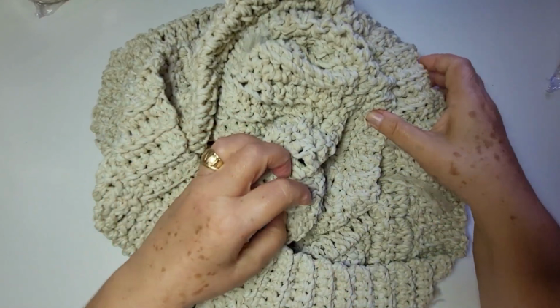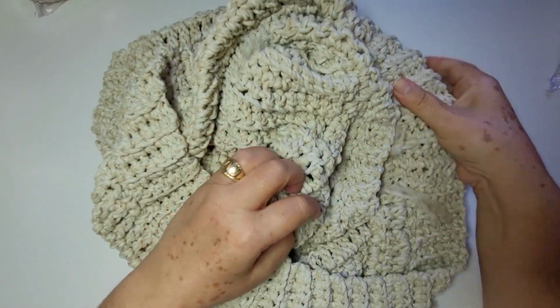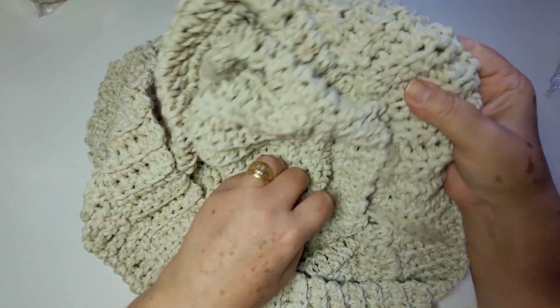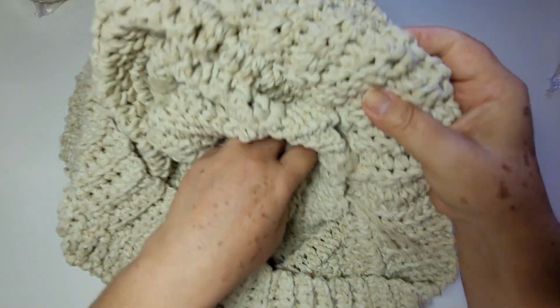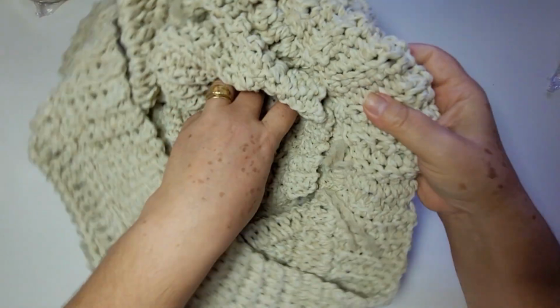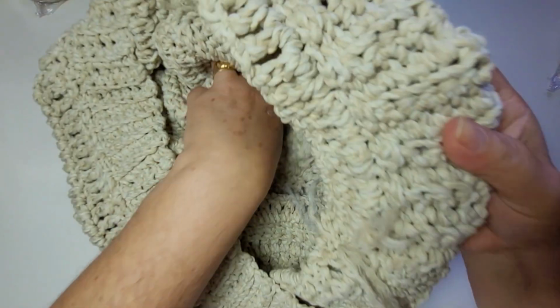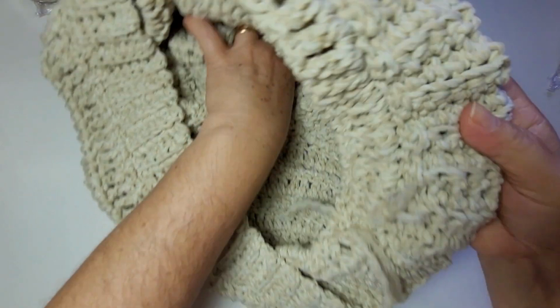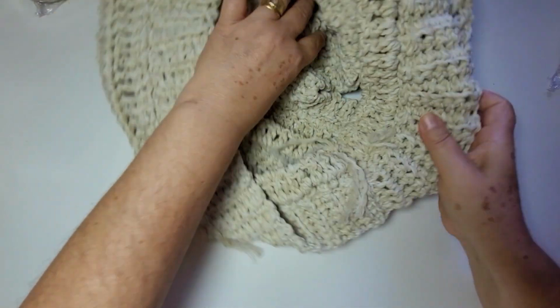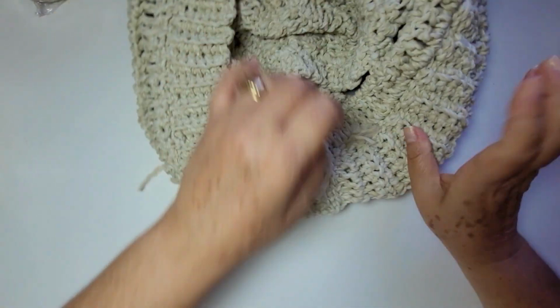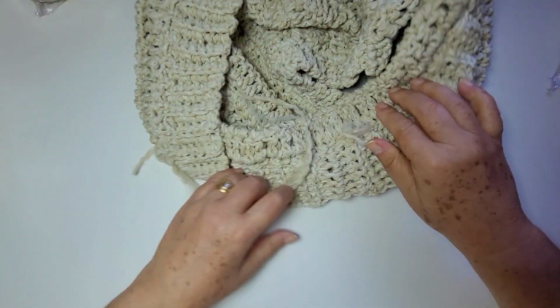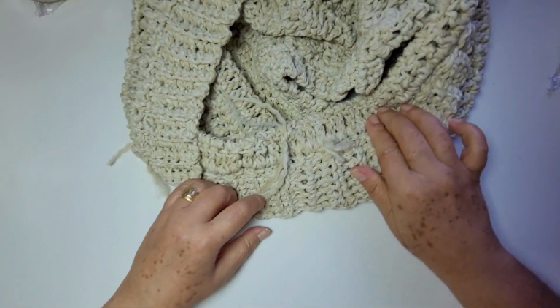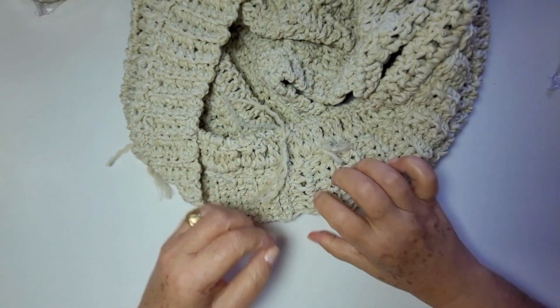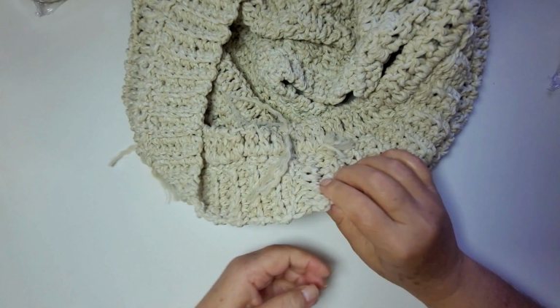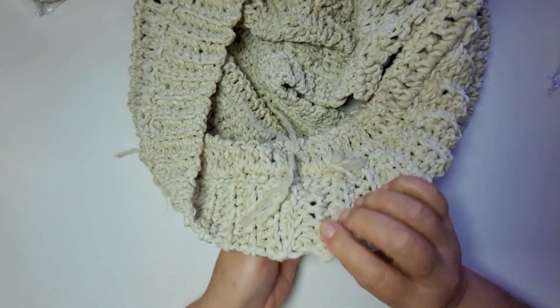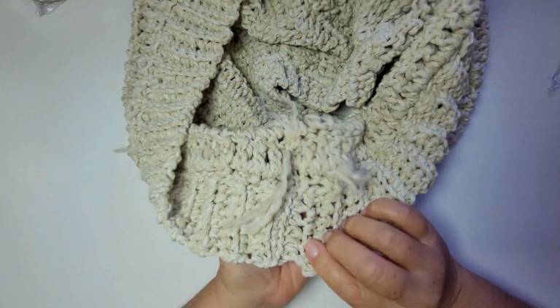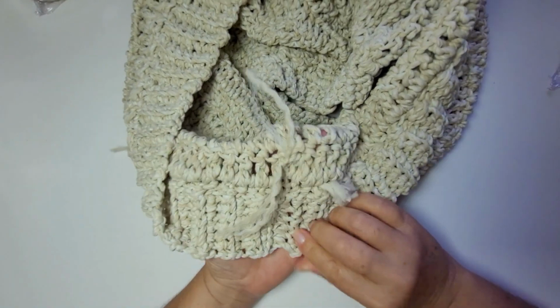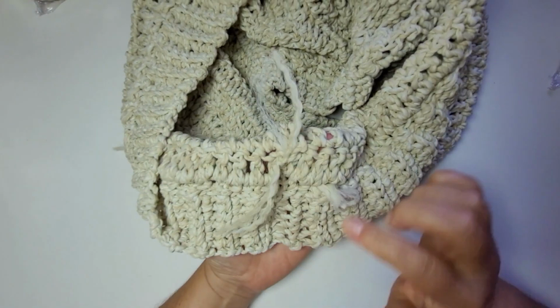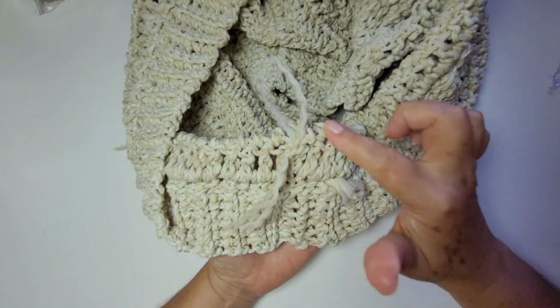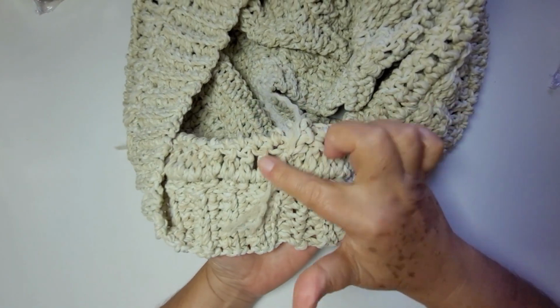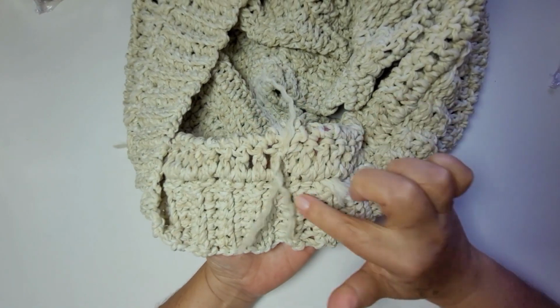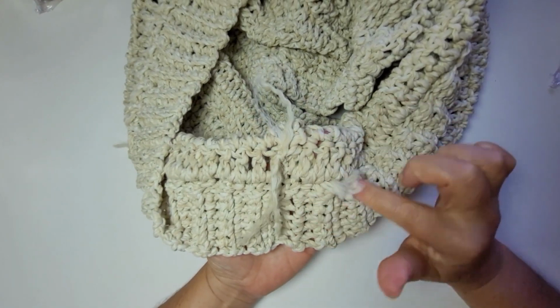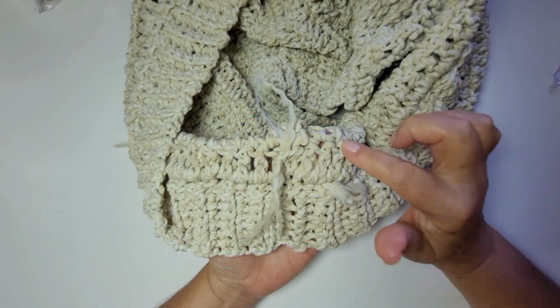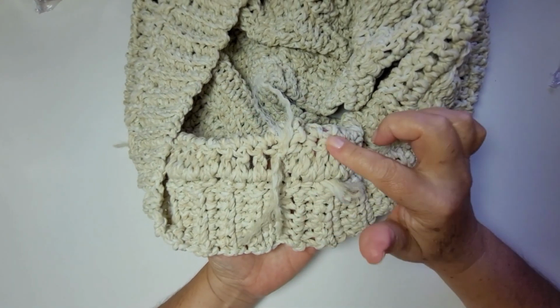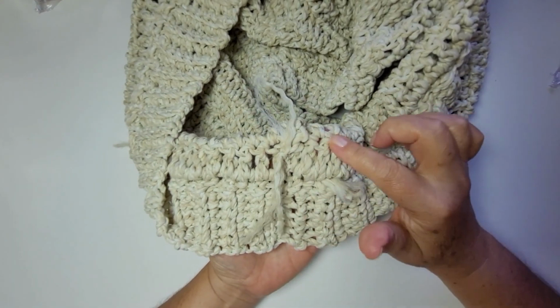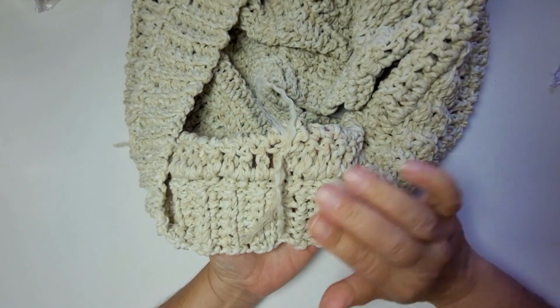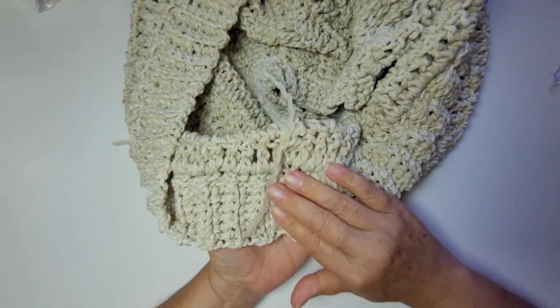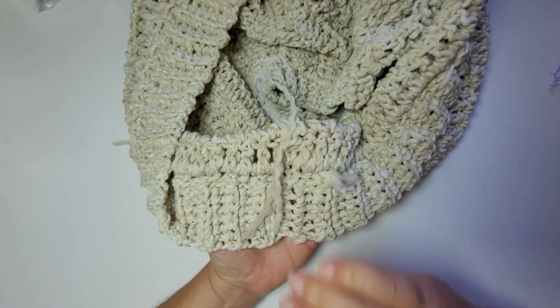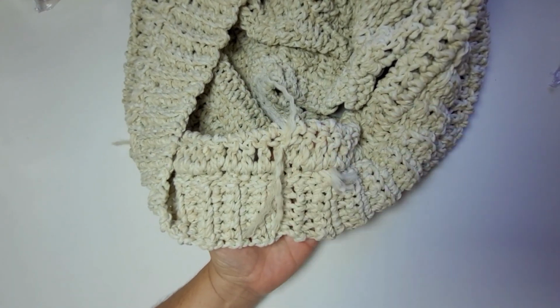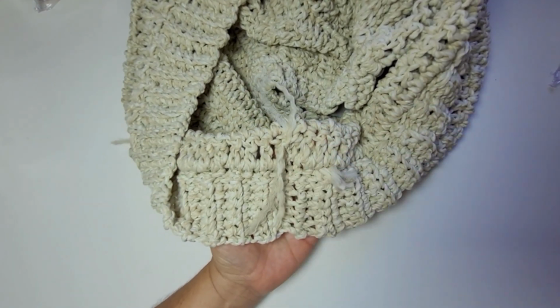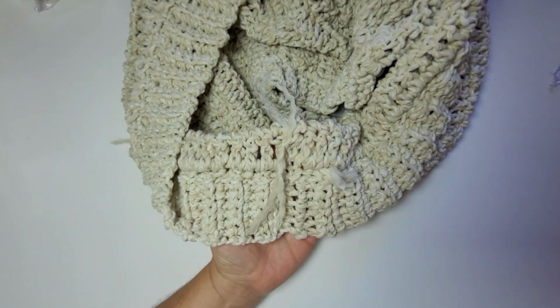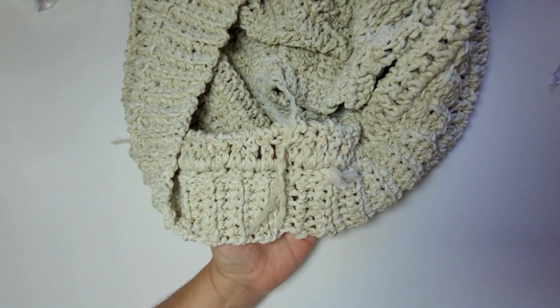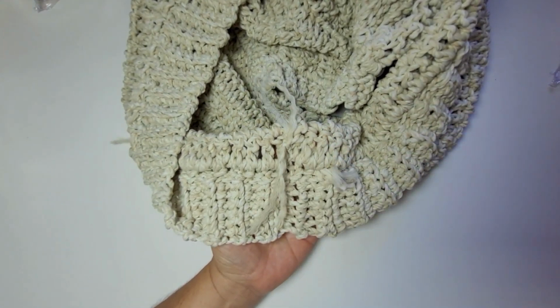Agora vou cortar. E eu uso essa colinha de silicone aqui — só vou pingar, é uma gotinha mesmo. Porque essa cola seca, então tem que cuidar na hora de colocar pra tua peça não ficar seca. Então eu só vou usar um pouquinho. Você pode usar uma outra cola se você preferir. E essa cola, se você faz isso no dedo, ela sai, porque ela é um silicone. Vou finalizar aqui, já volto com a peça pronta.